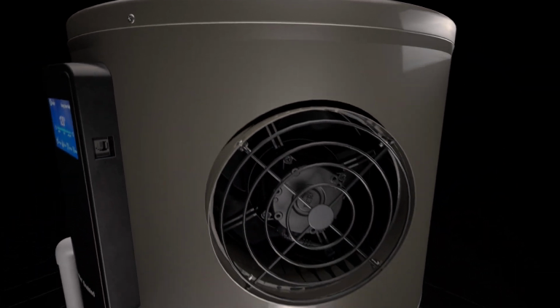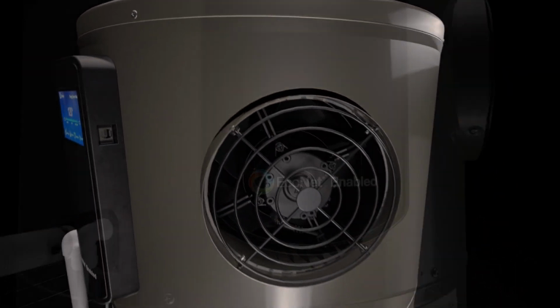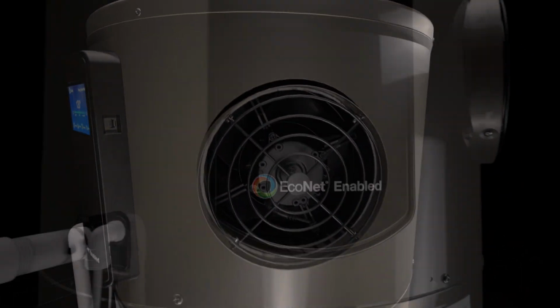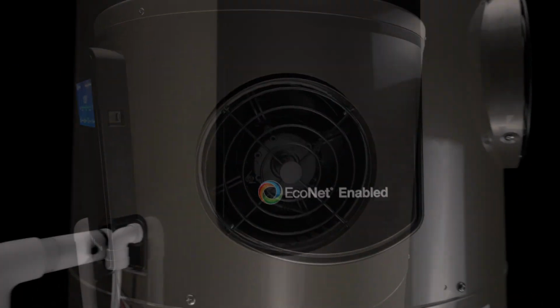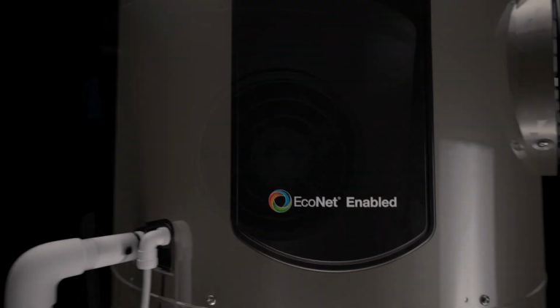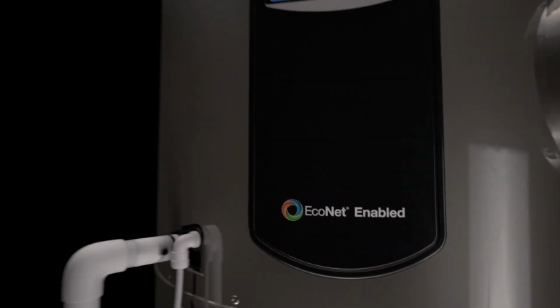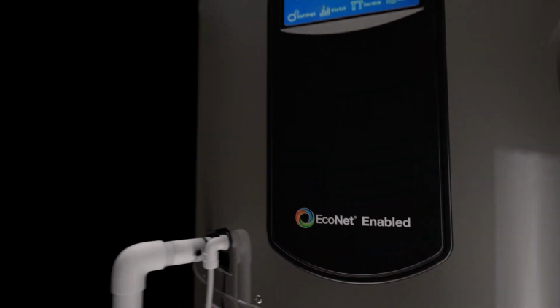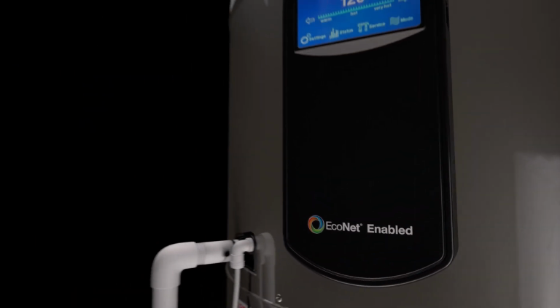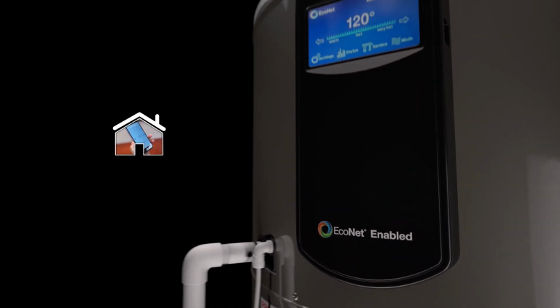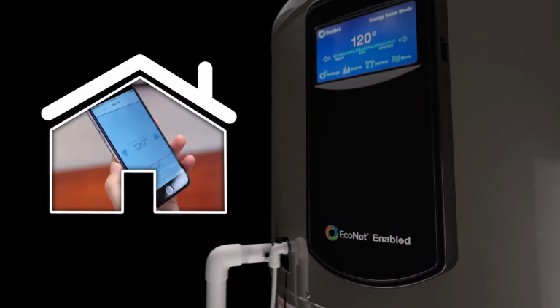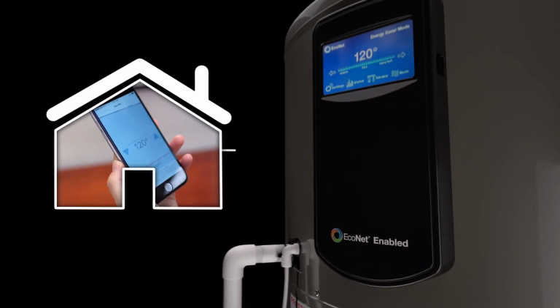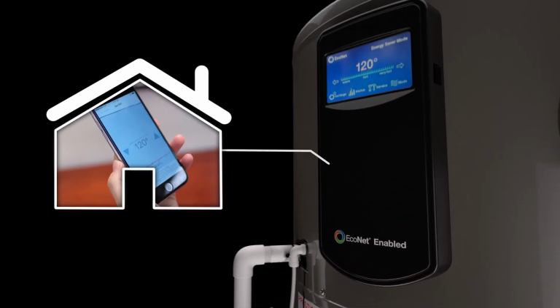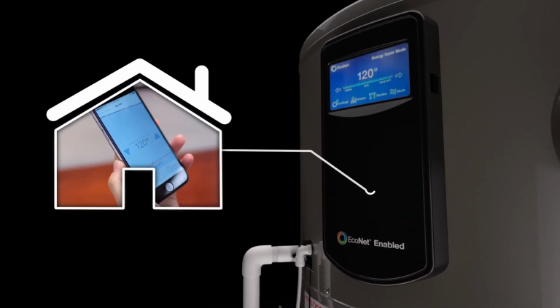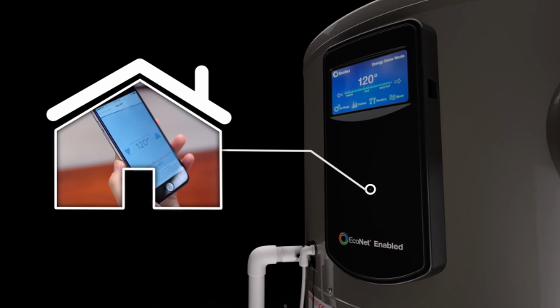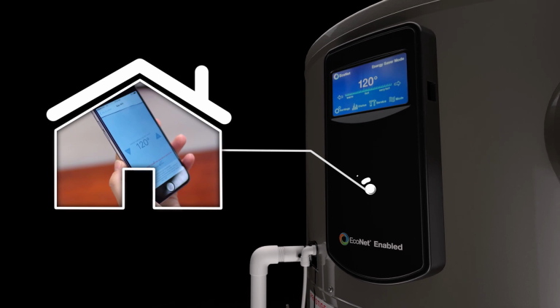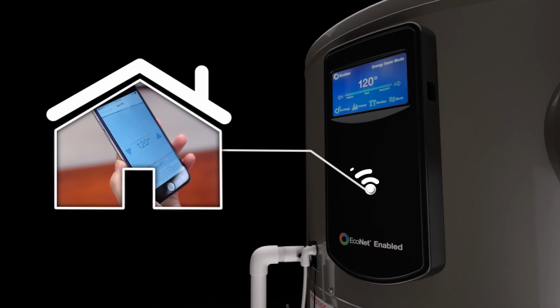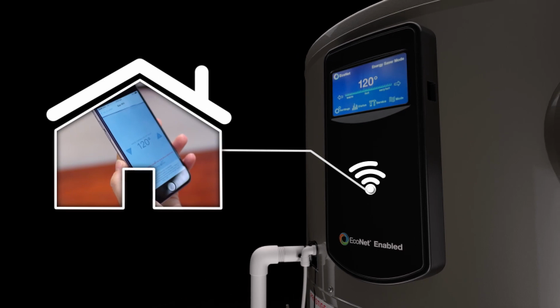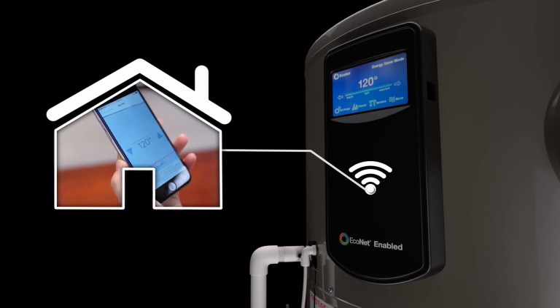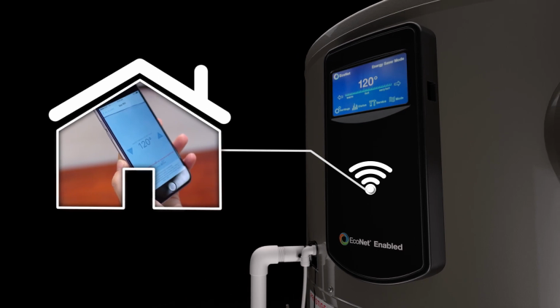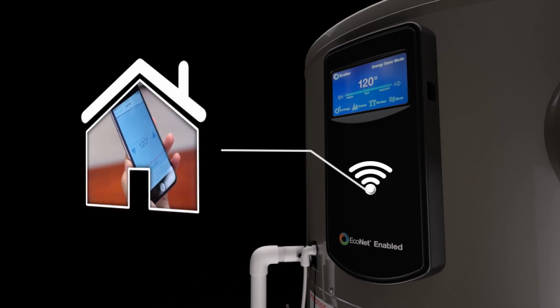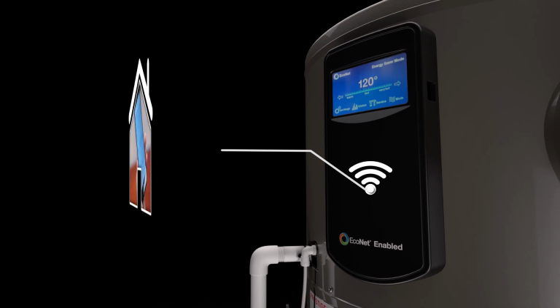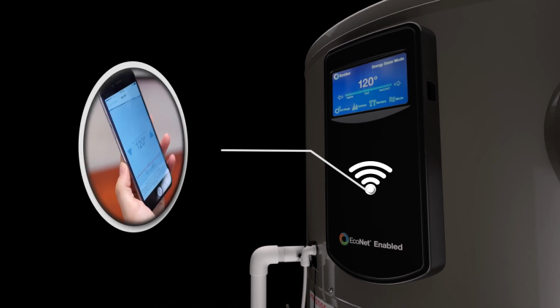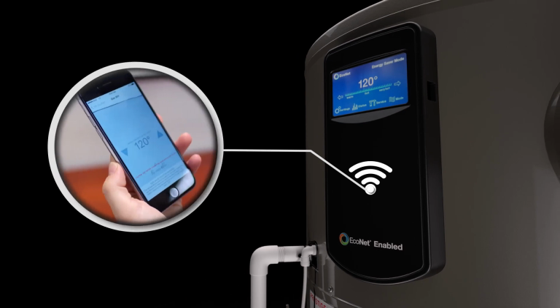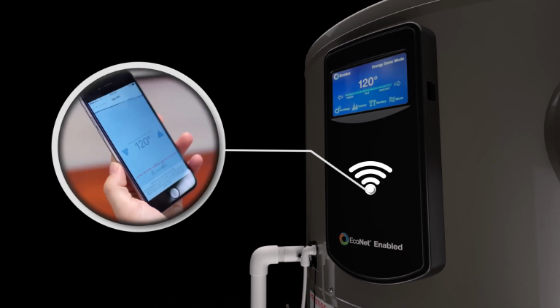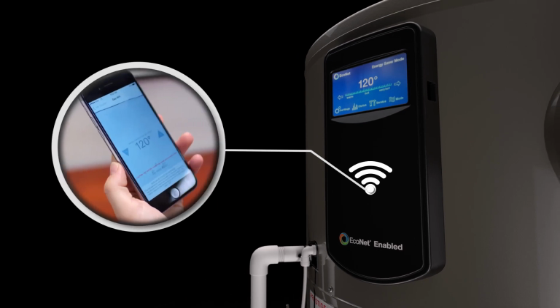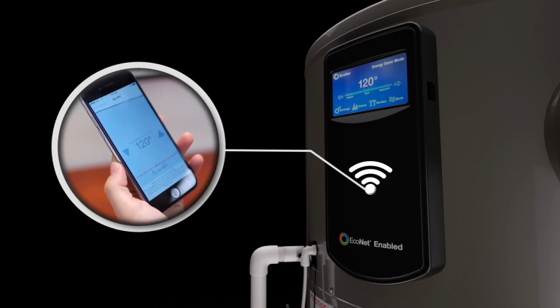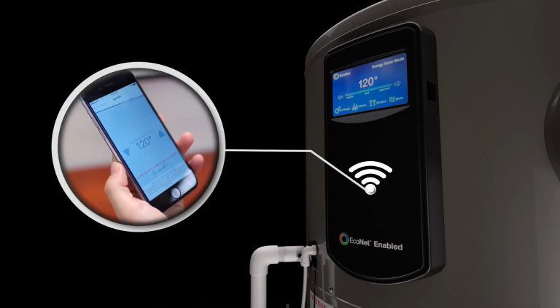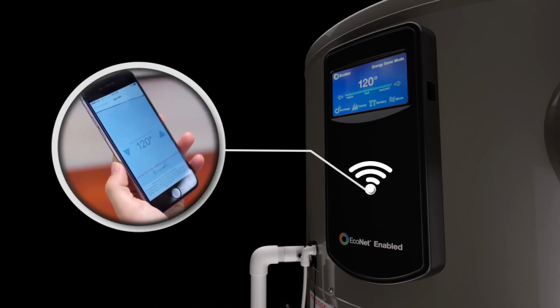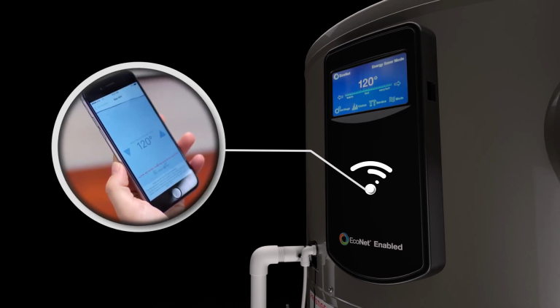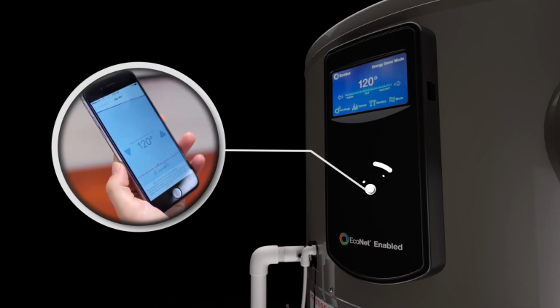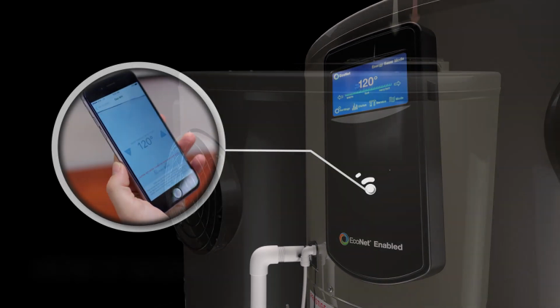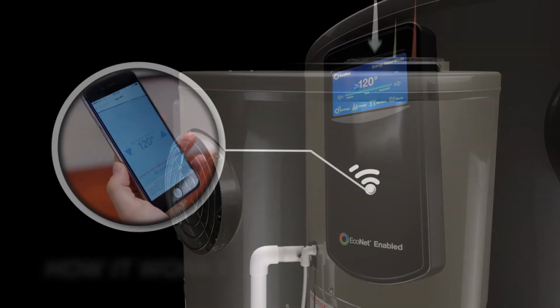Plus, our newest hybrid design is EcoNet enabled, providing Wi-Fi connected control both at home and away.